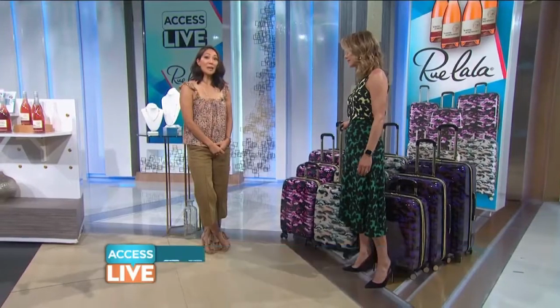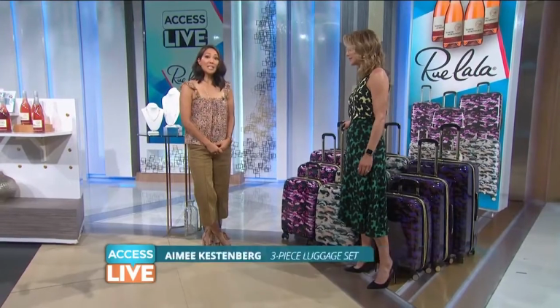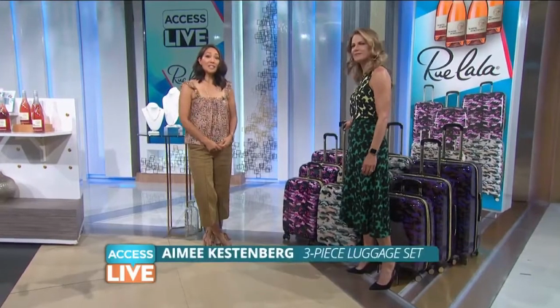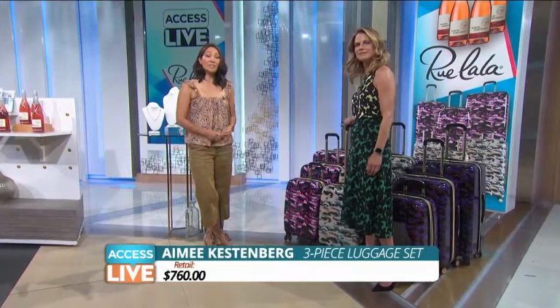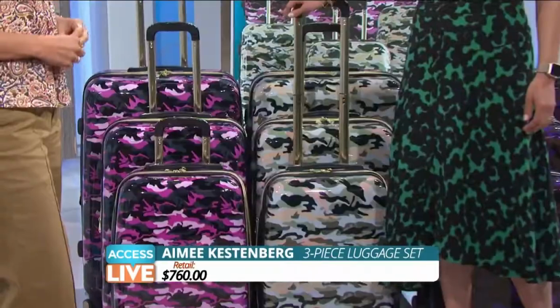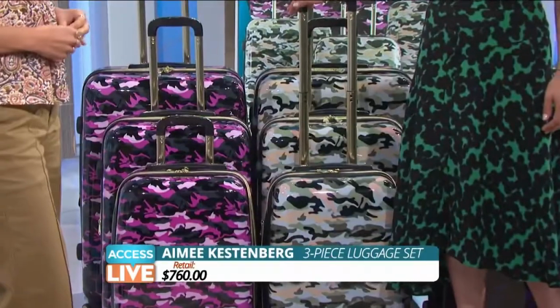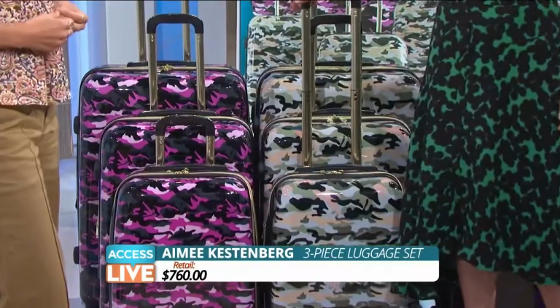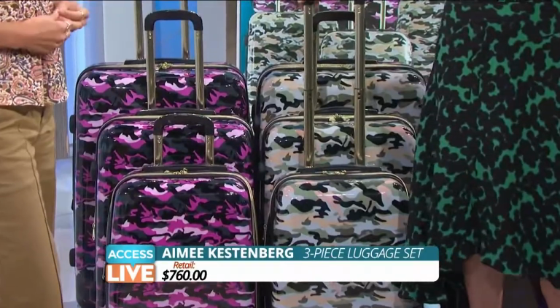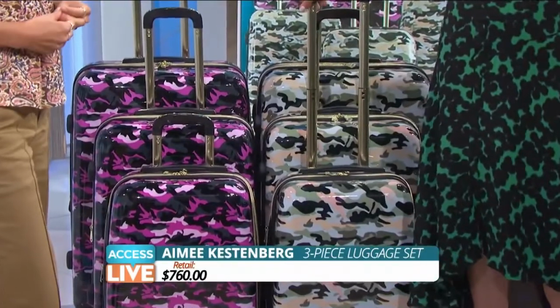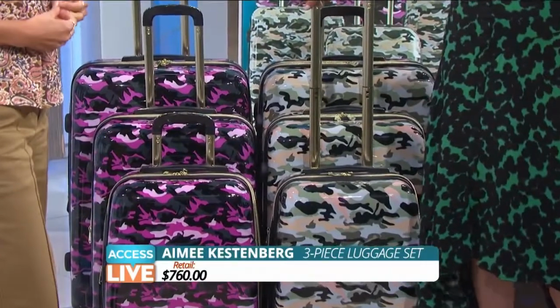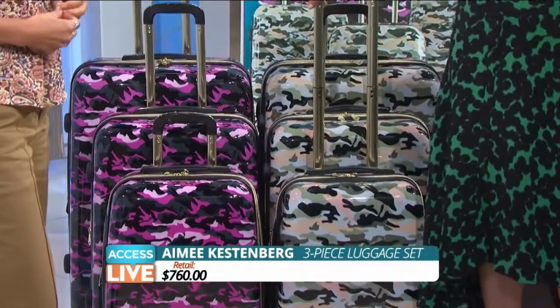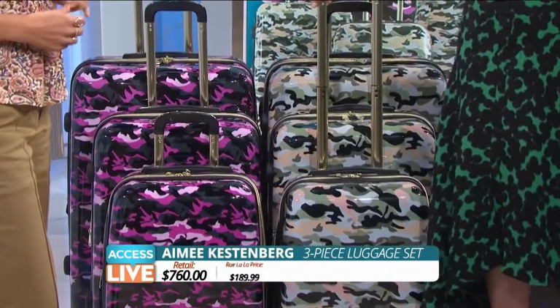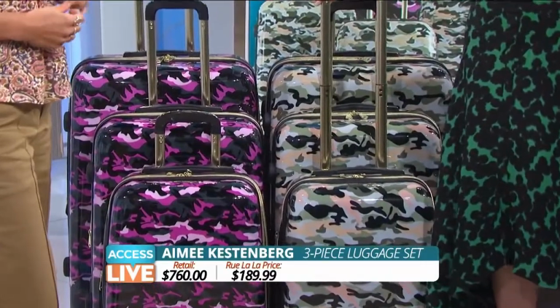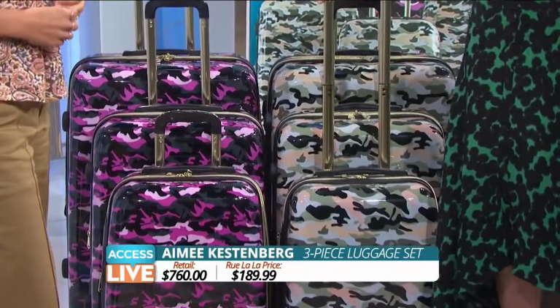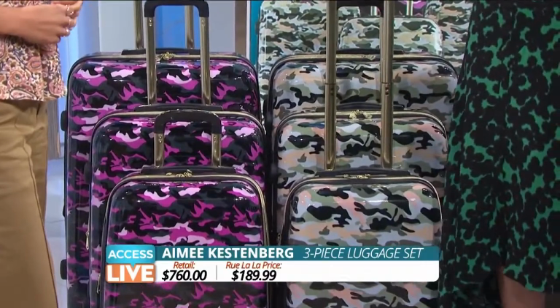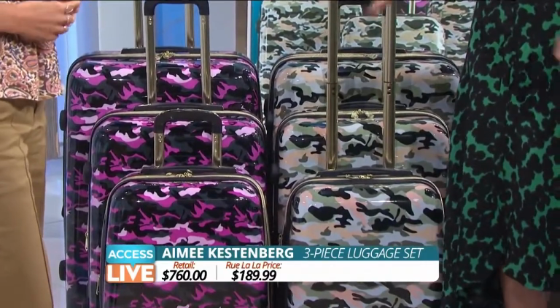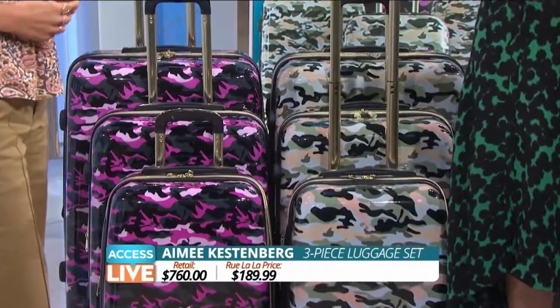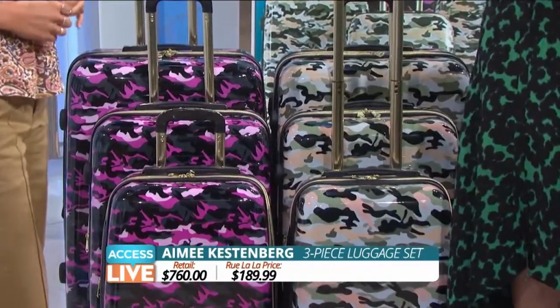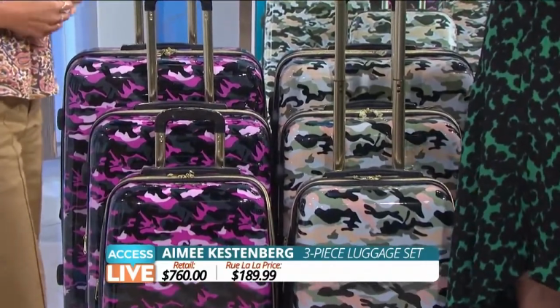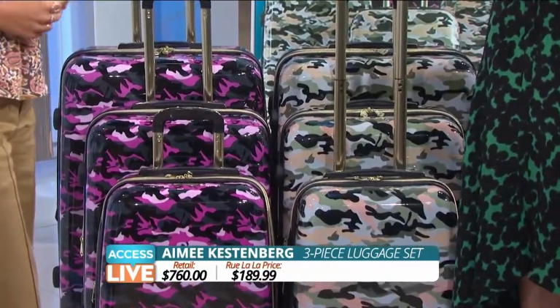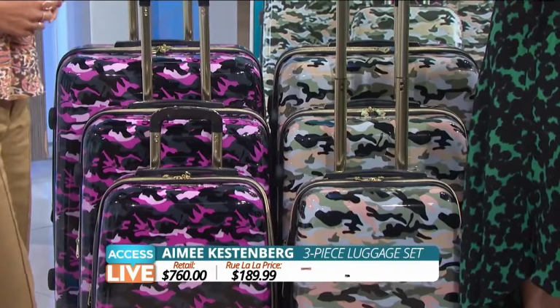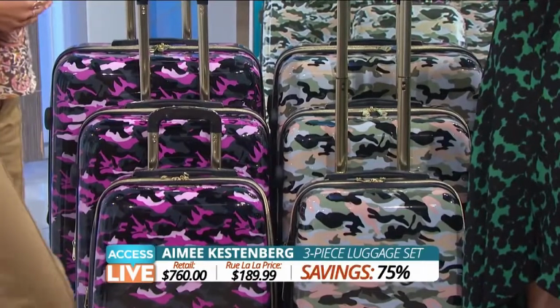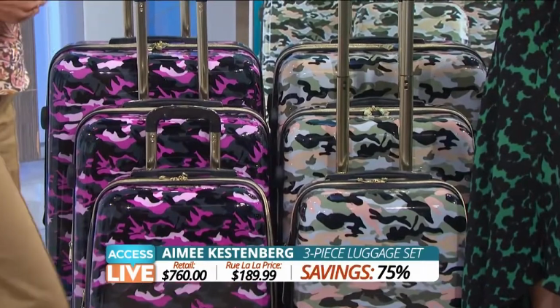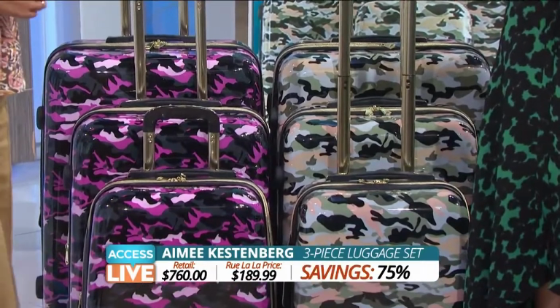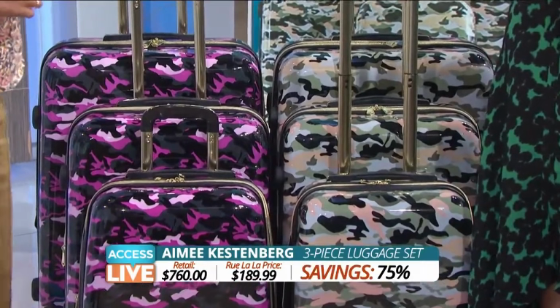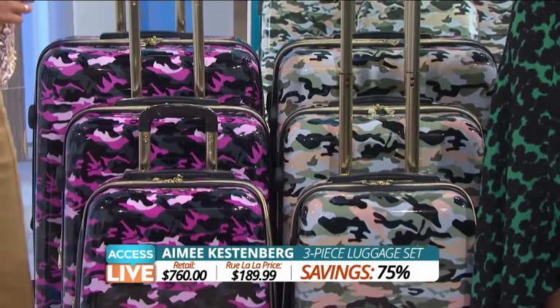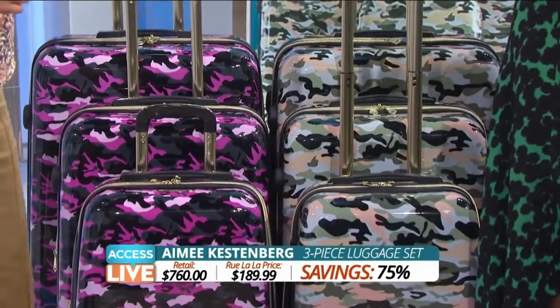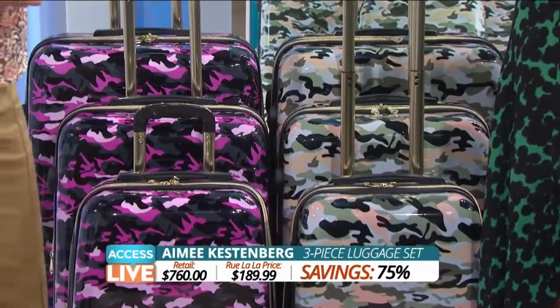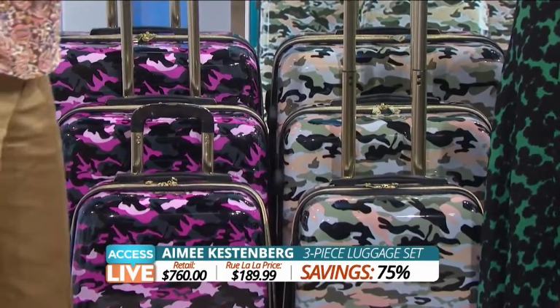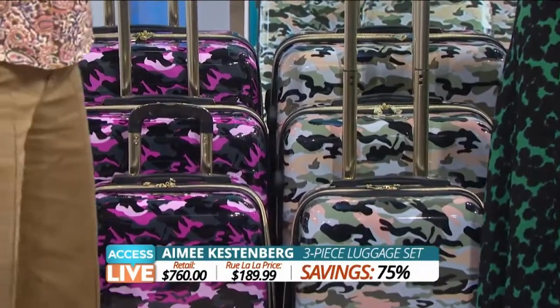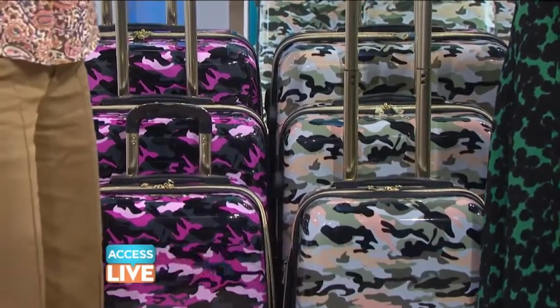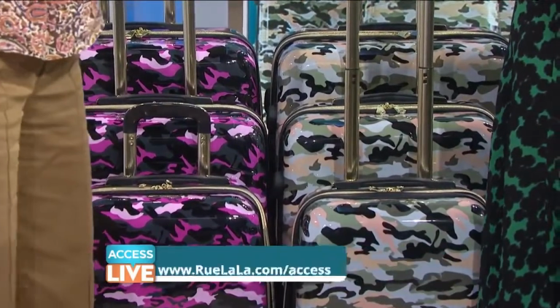The set retails for $760, but the Rue La La price is just $189.99 — that is 75% off.